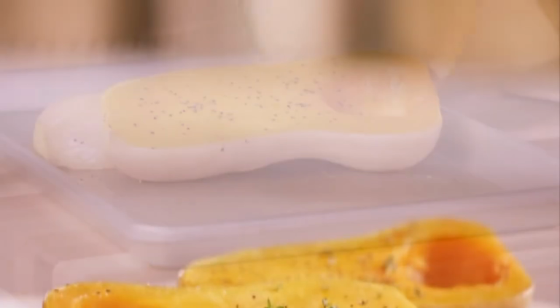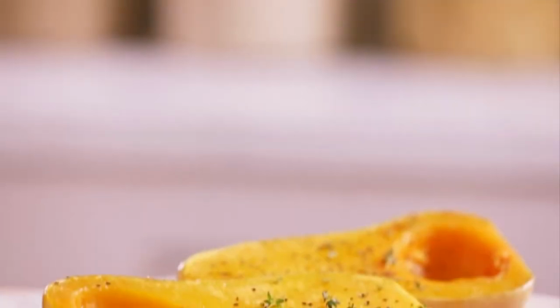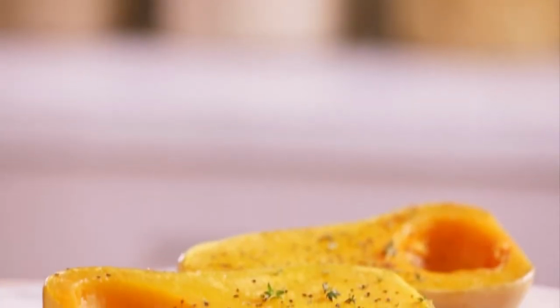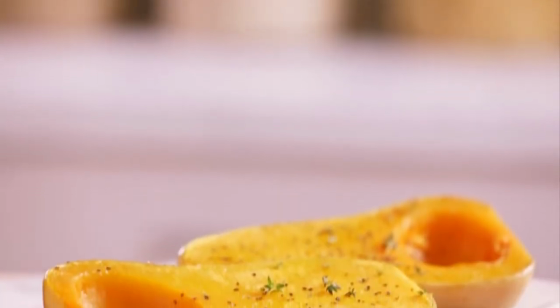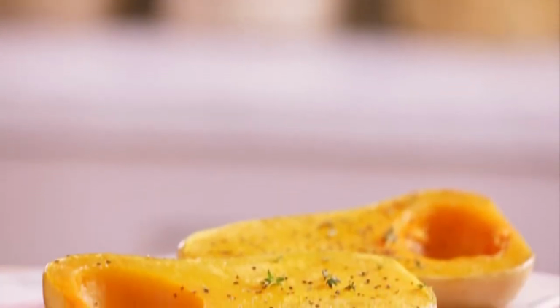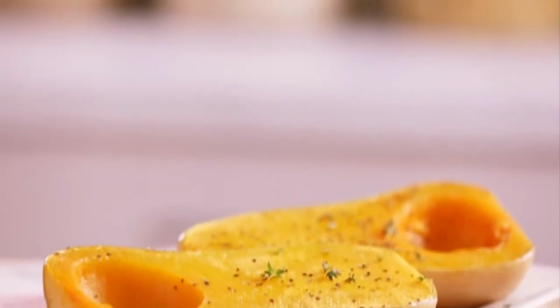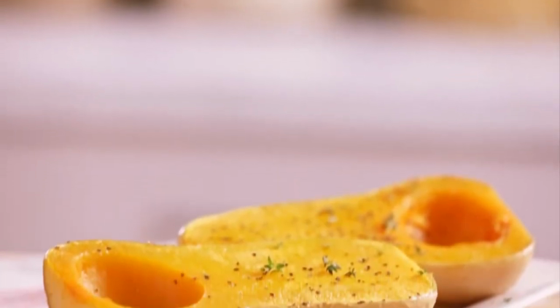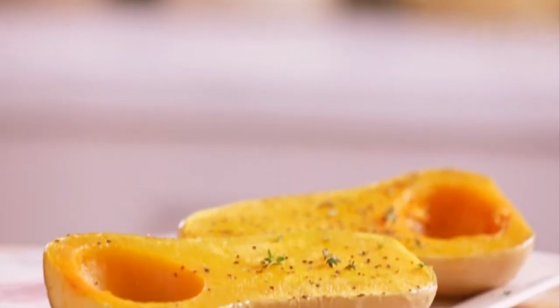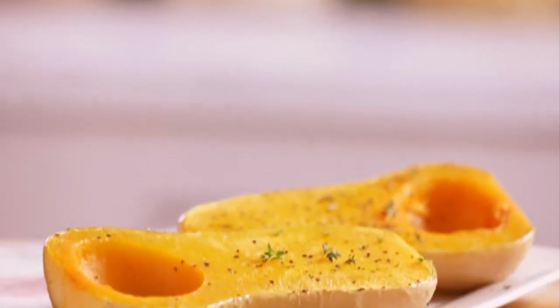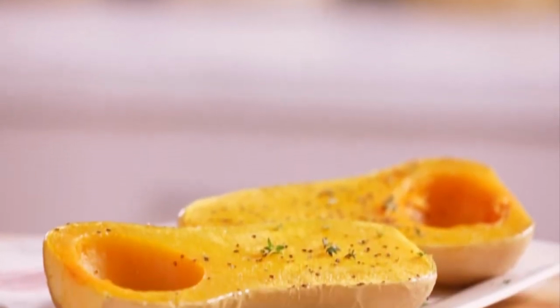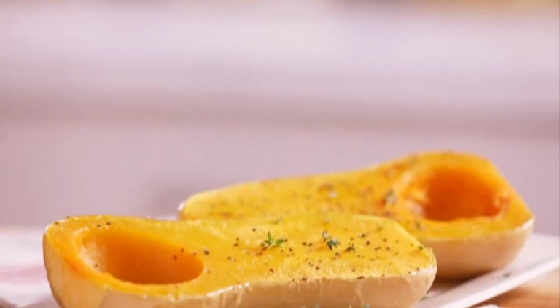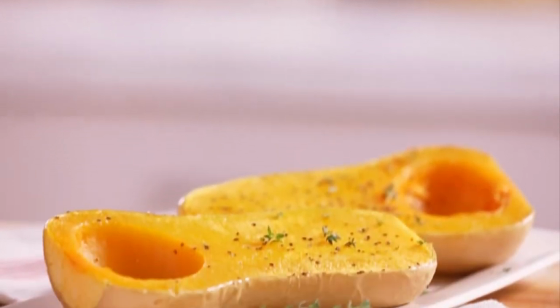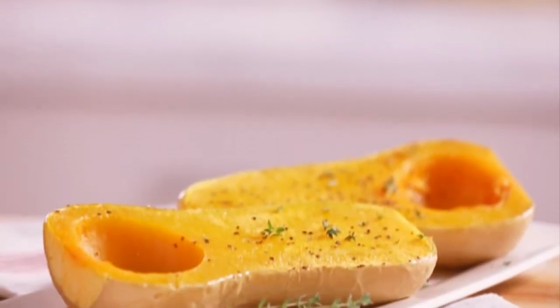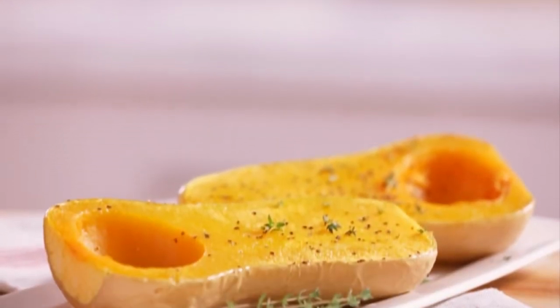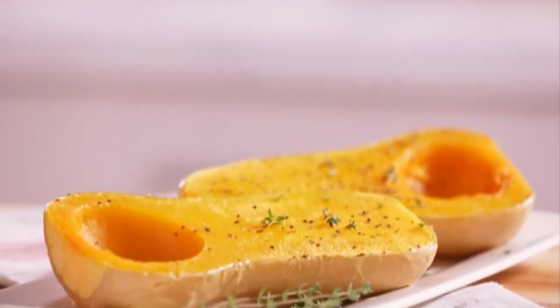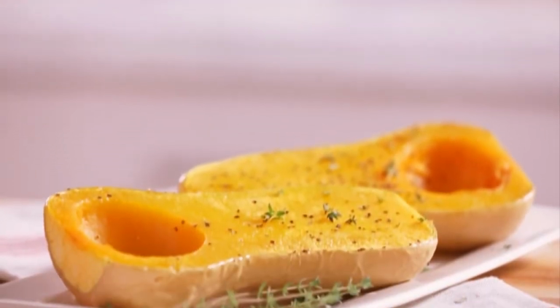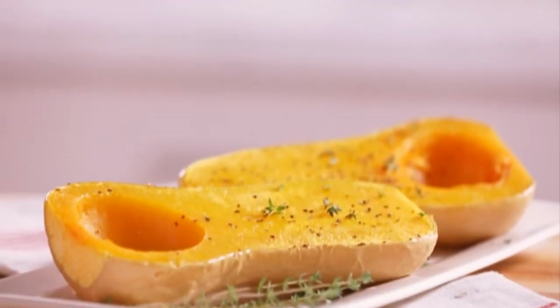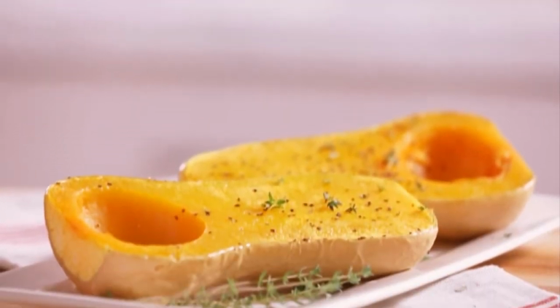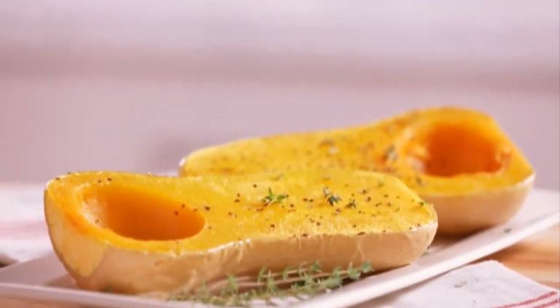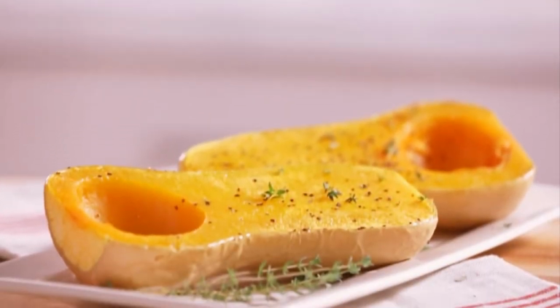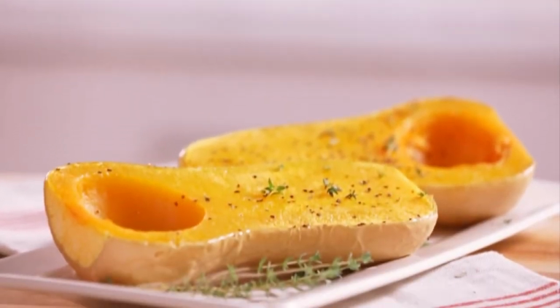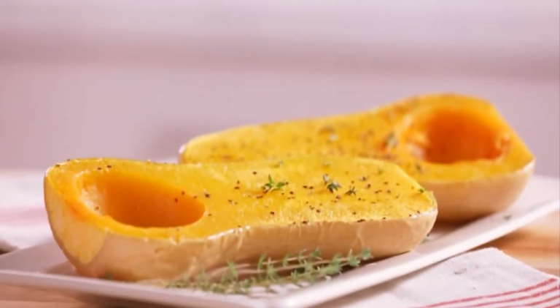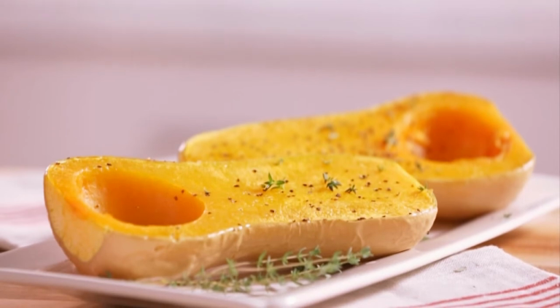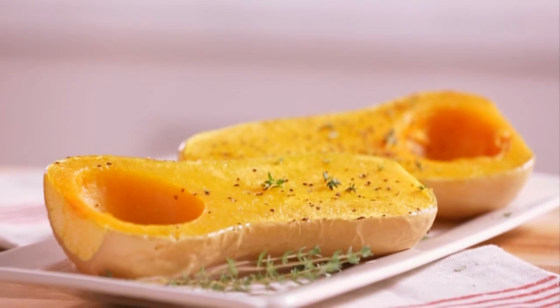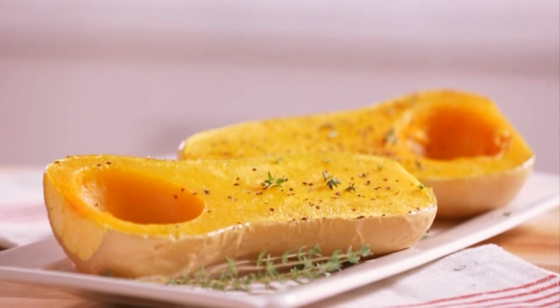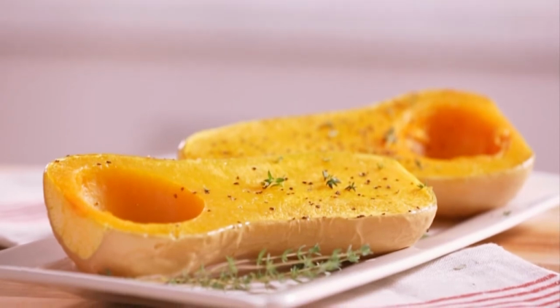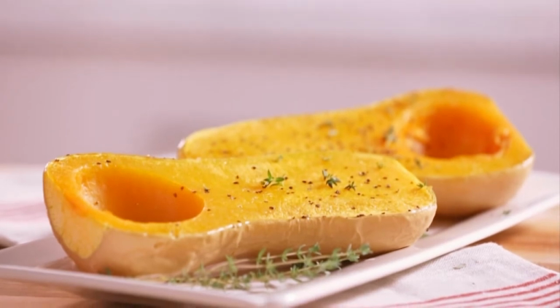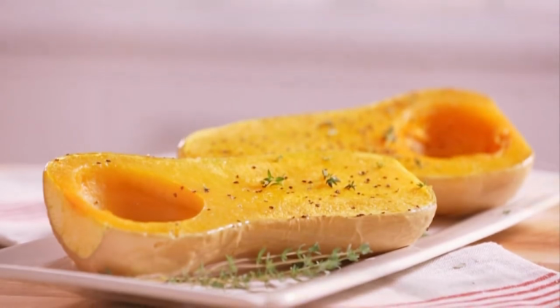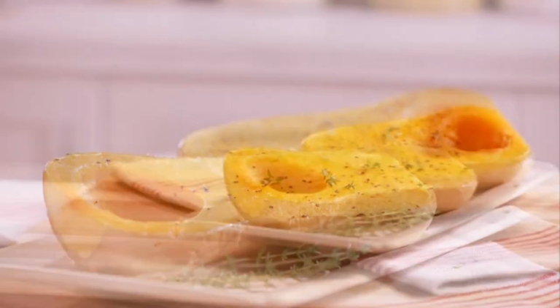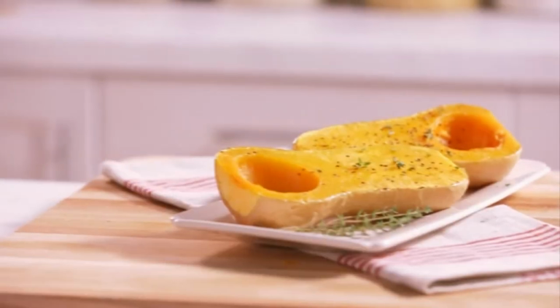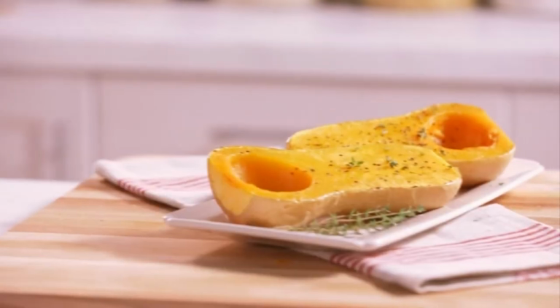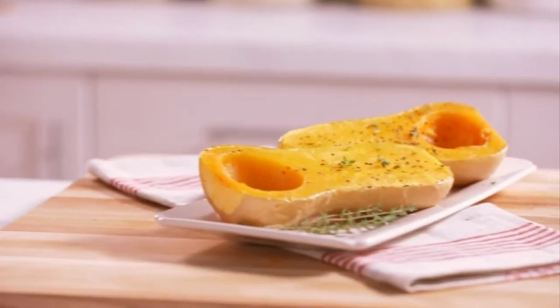That's it. You've conquered the cutting and cooking of squash and you're ready to serve this beautiful autumn vegetable.